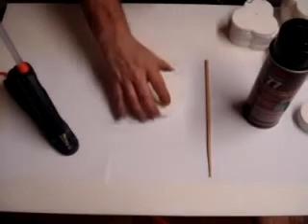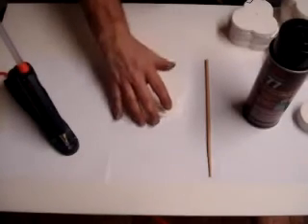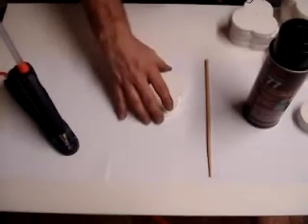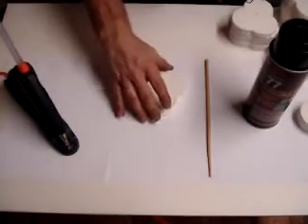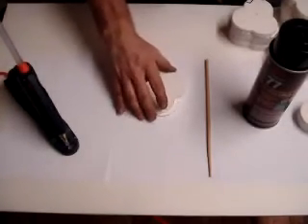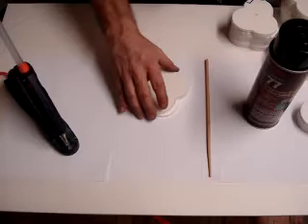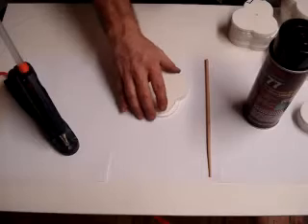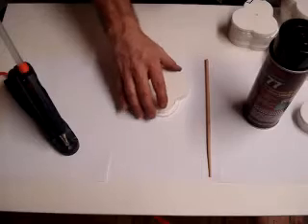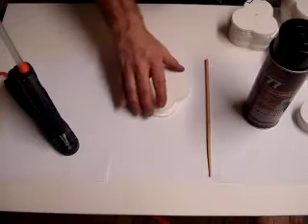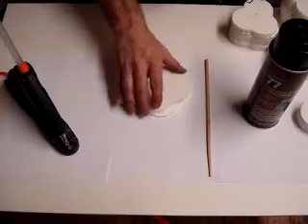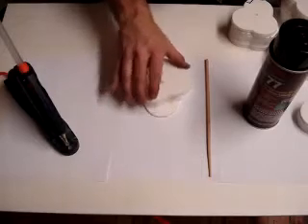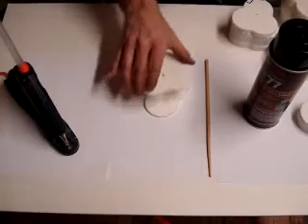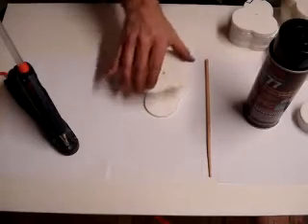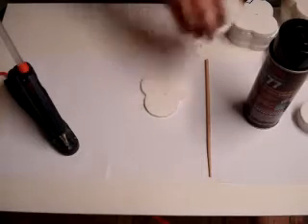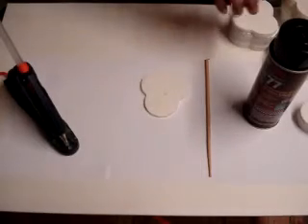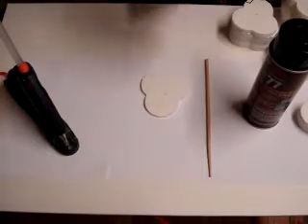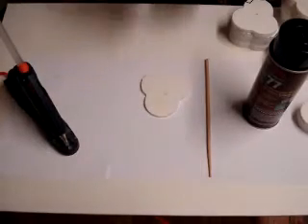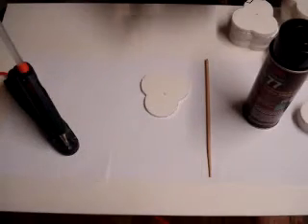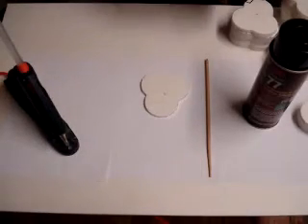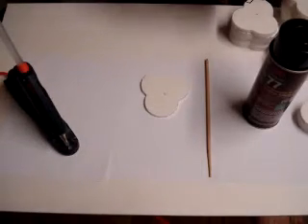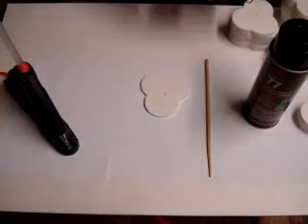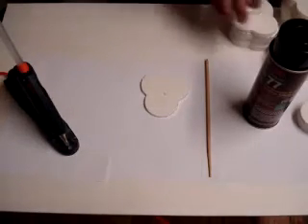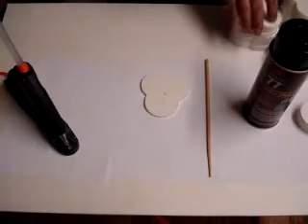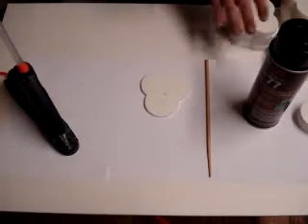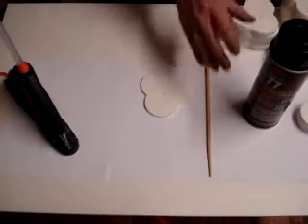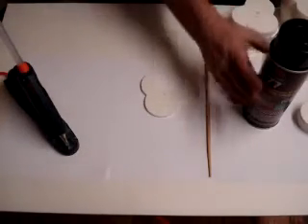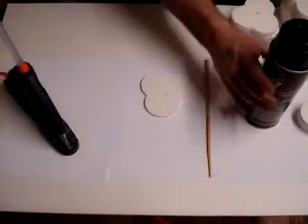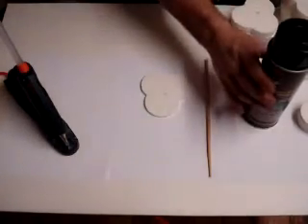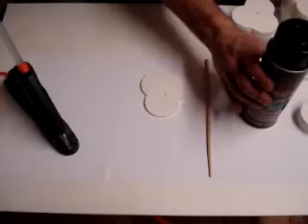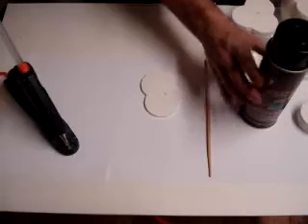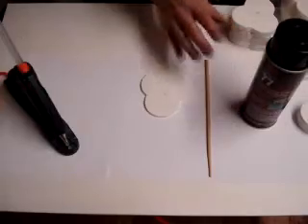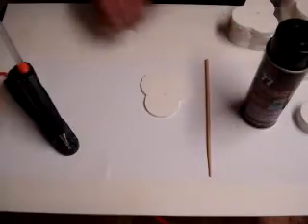What we're going to do is just stack it and then we'll offset each one a little bit as we go up, using the spray adhesive between the layers.